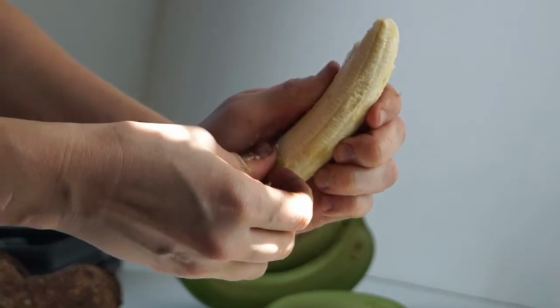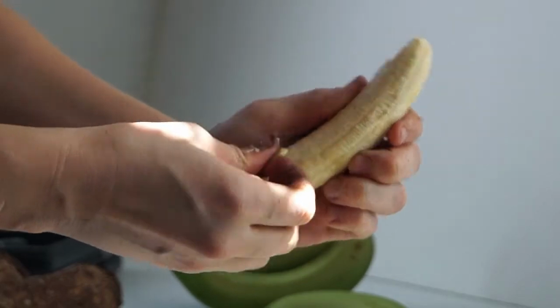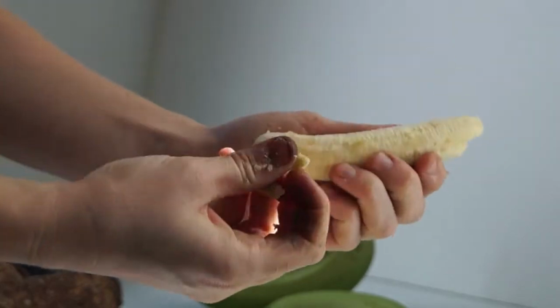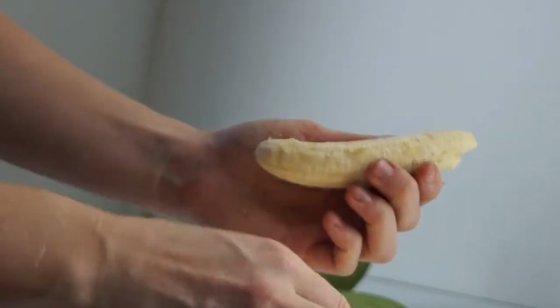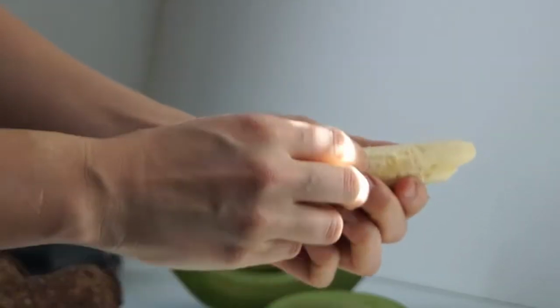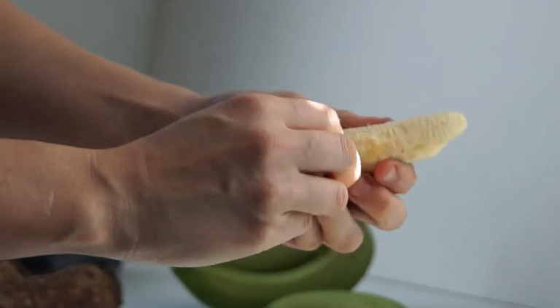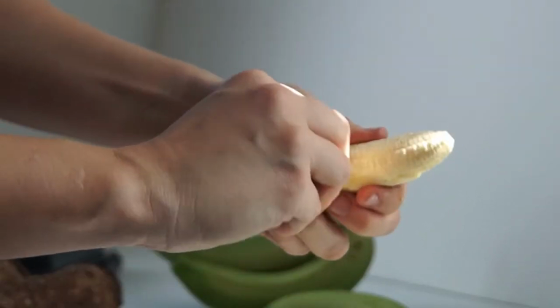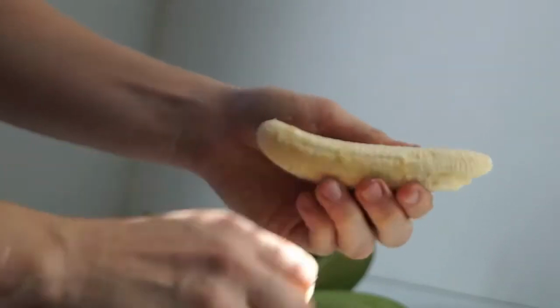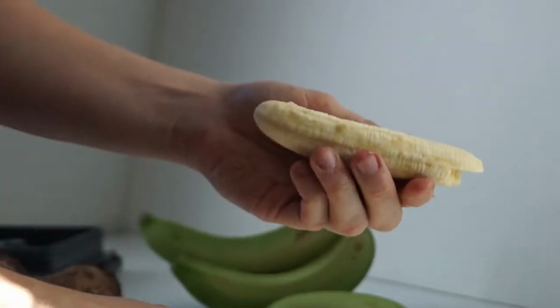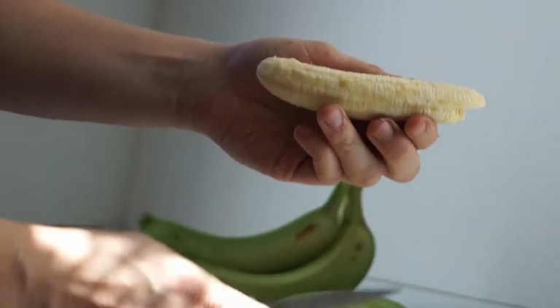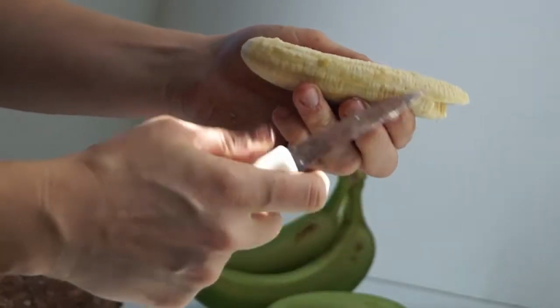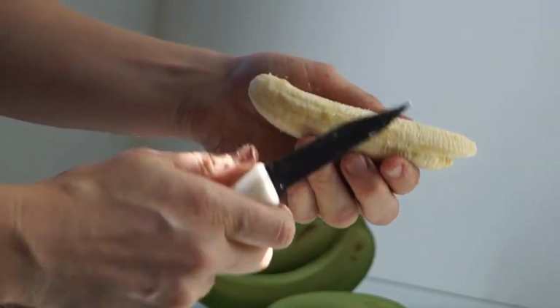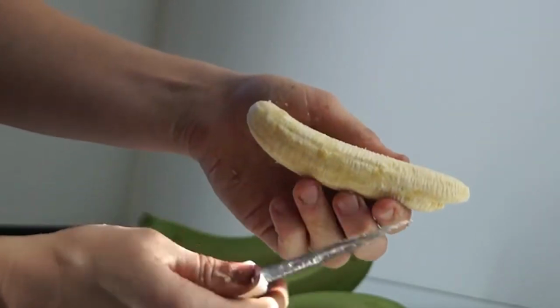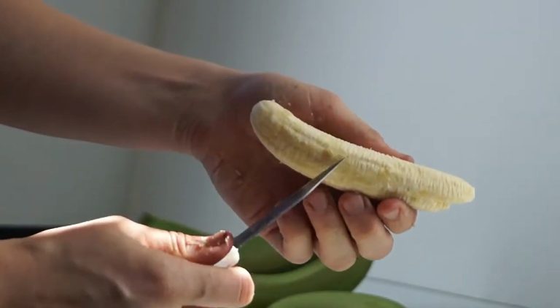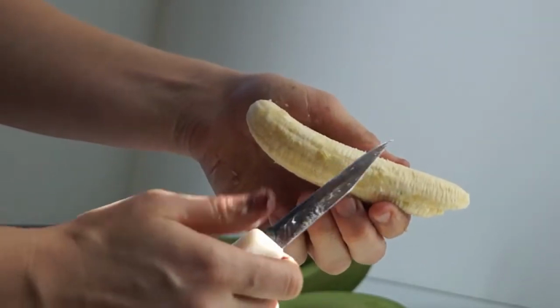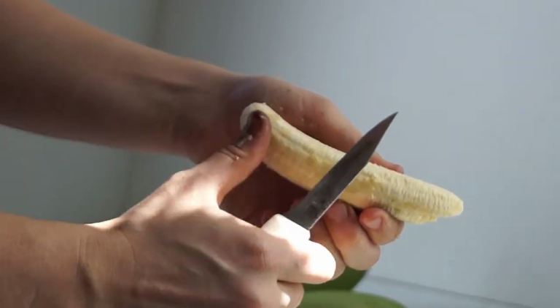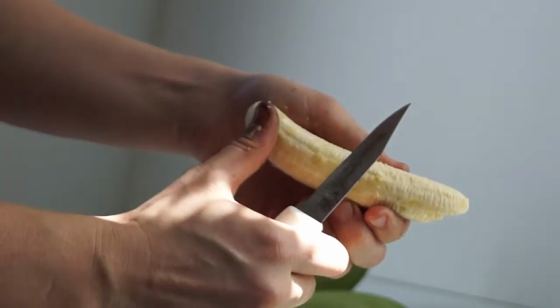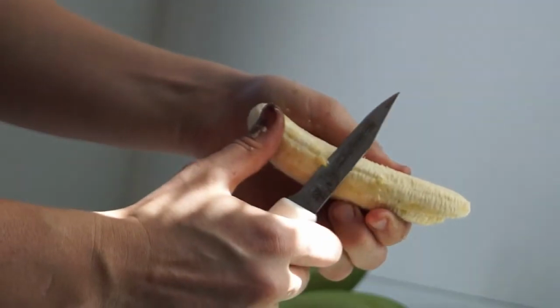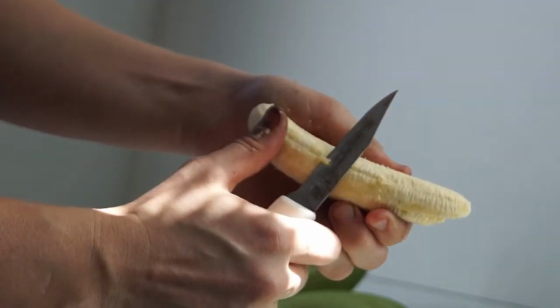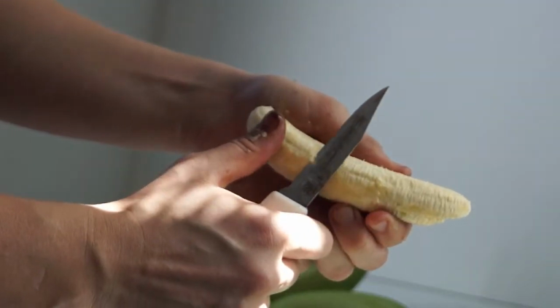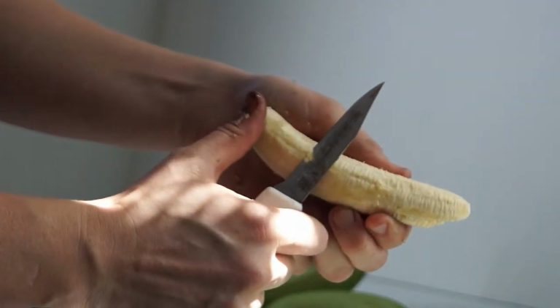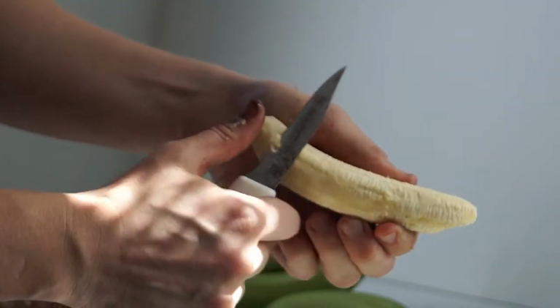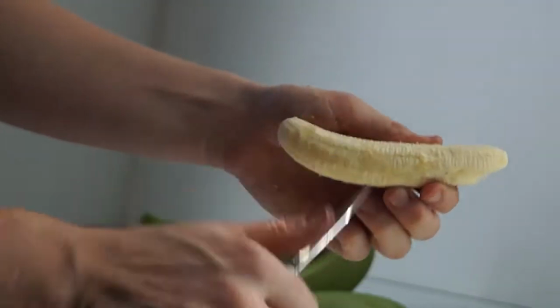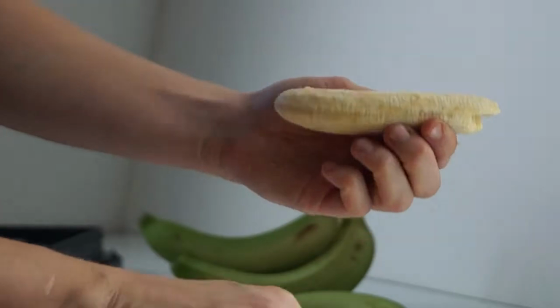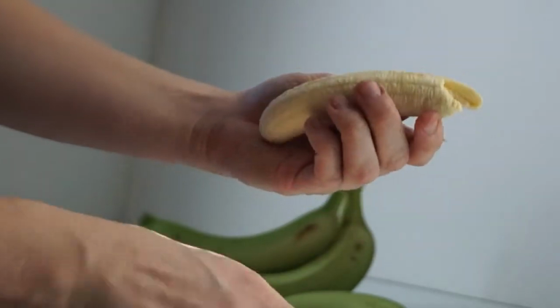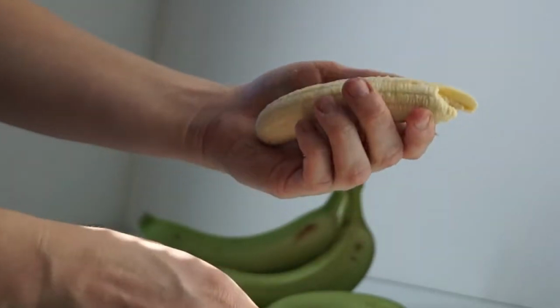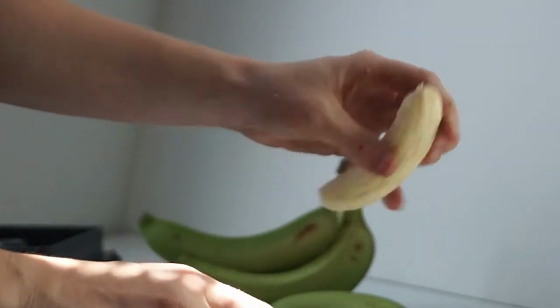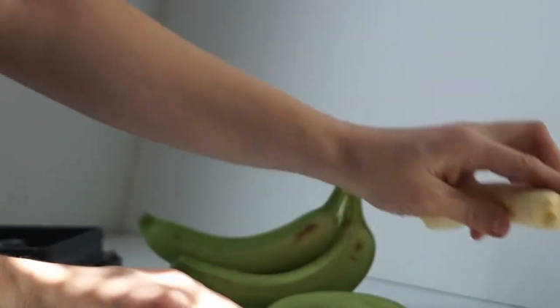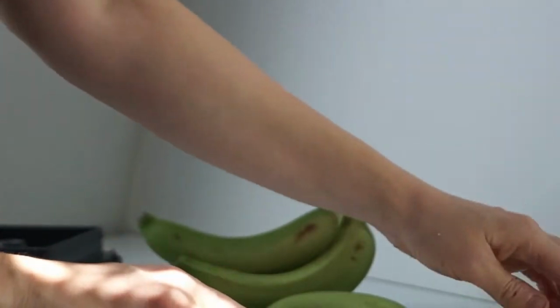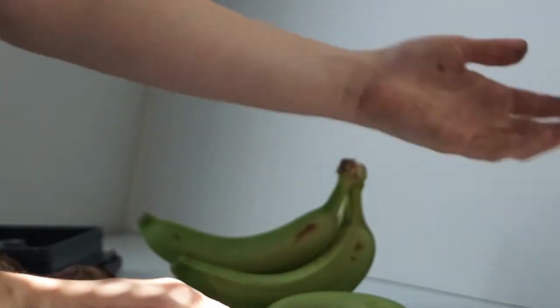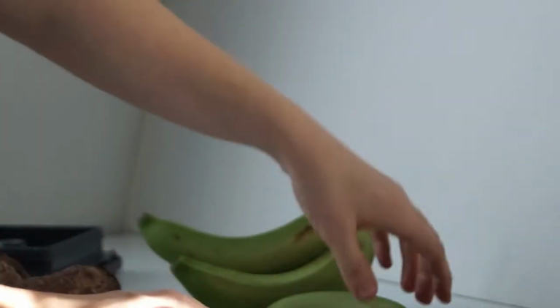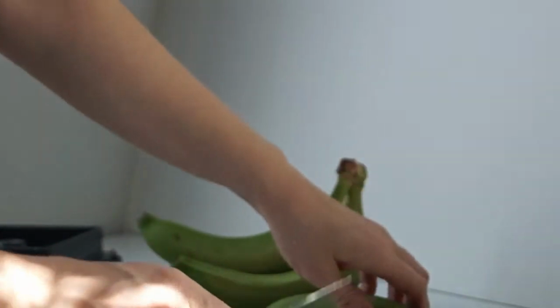You can use your other fingers too. Double check you don't have any of the underpeel left. If you do, just use your knife to cut it off, and then that's it.